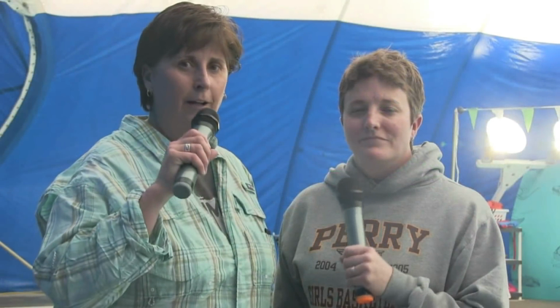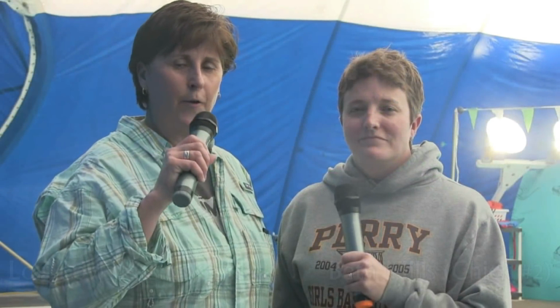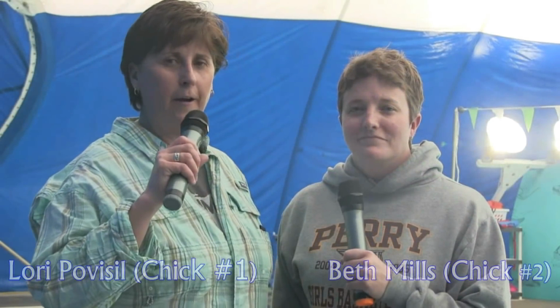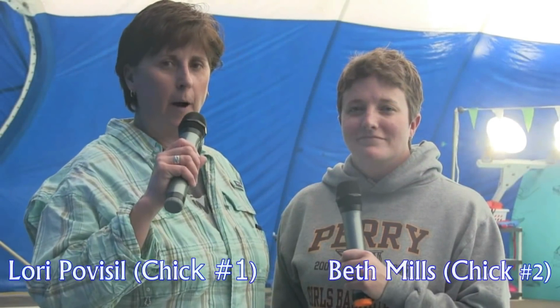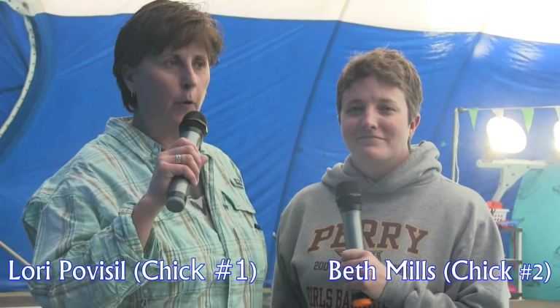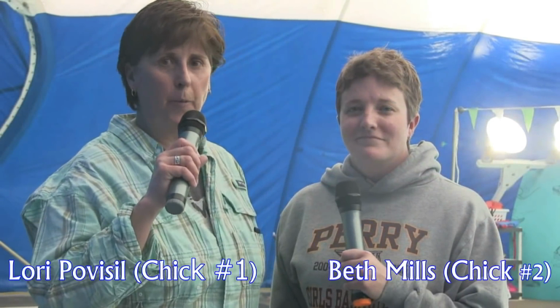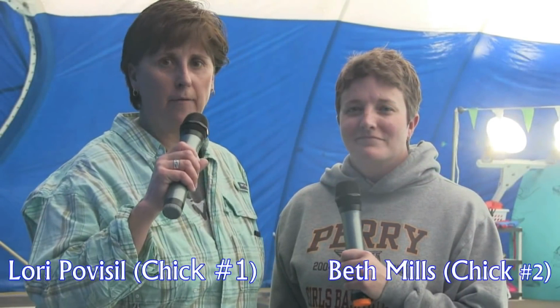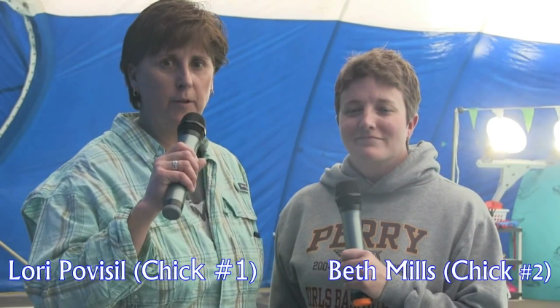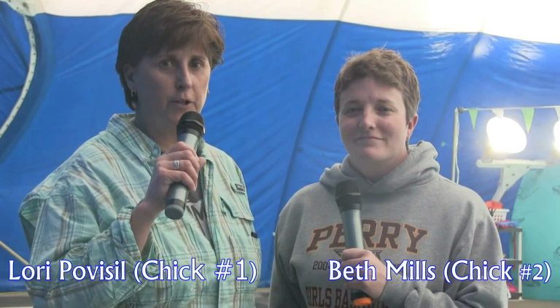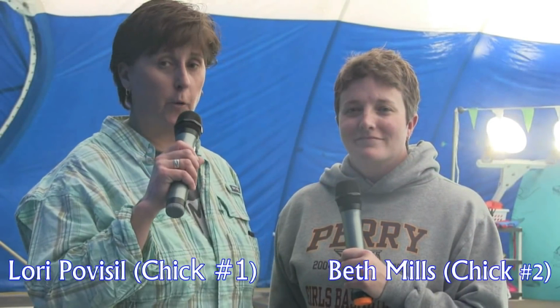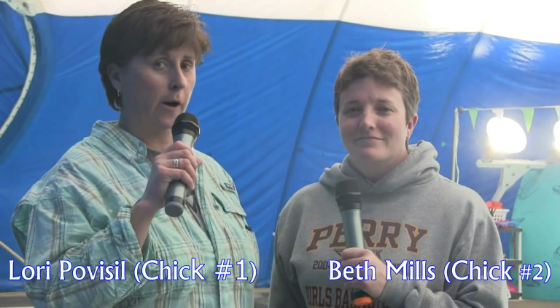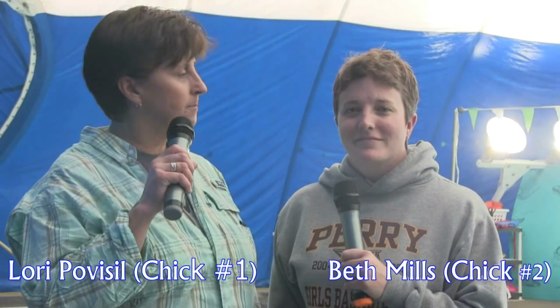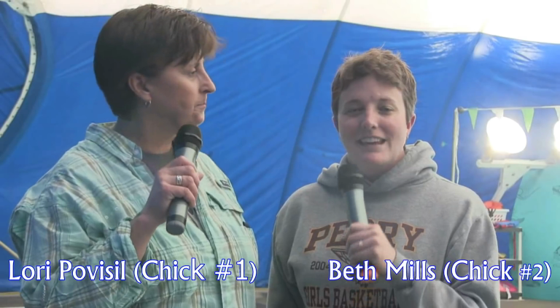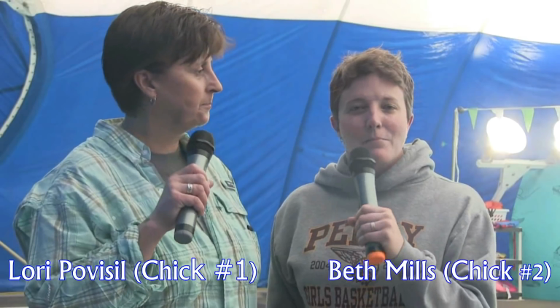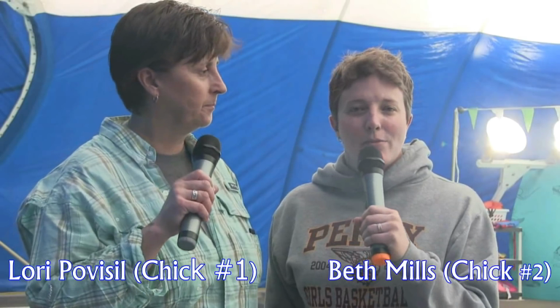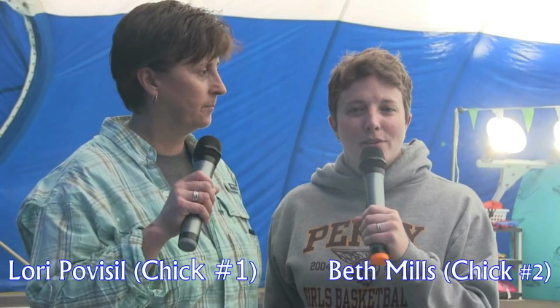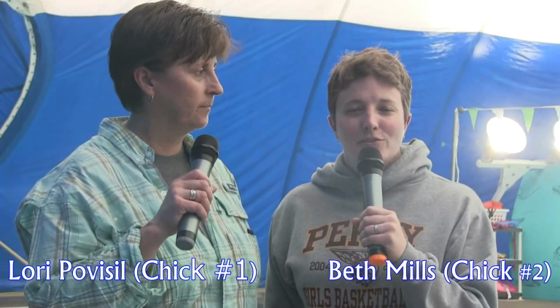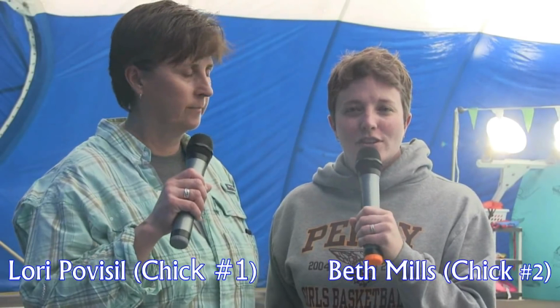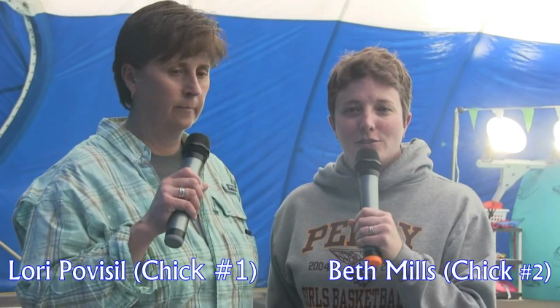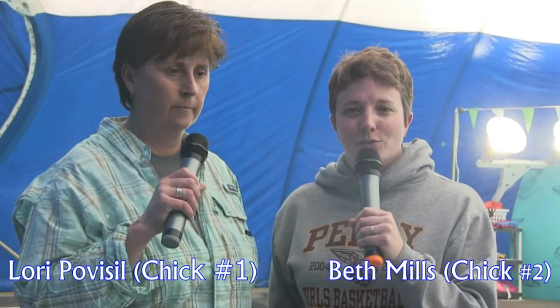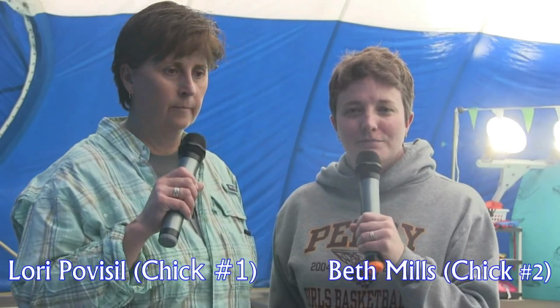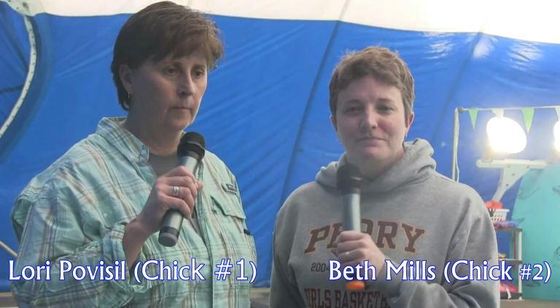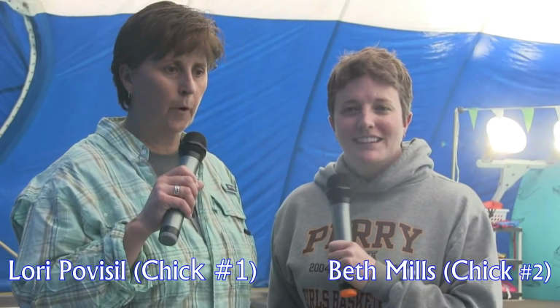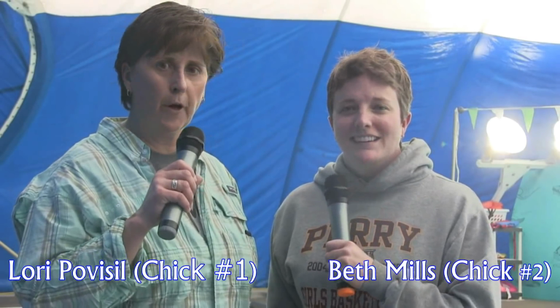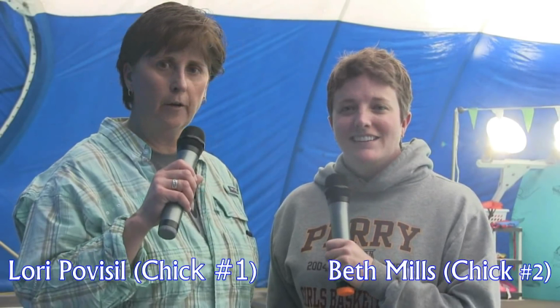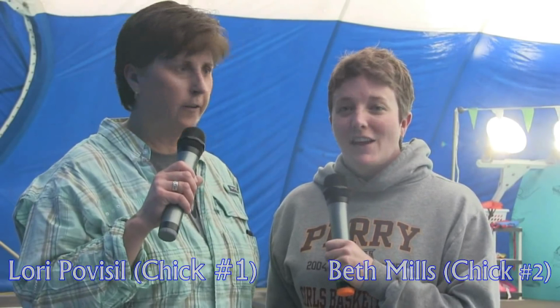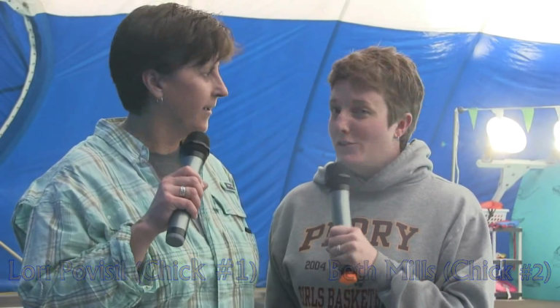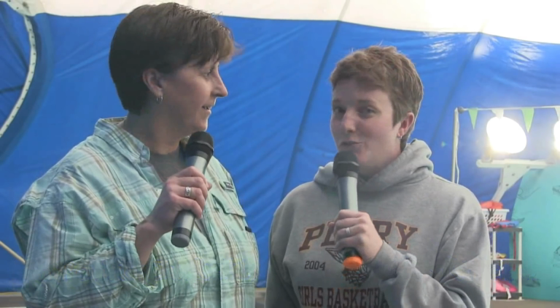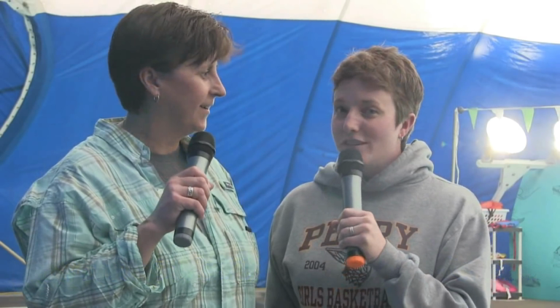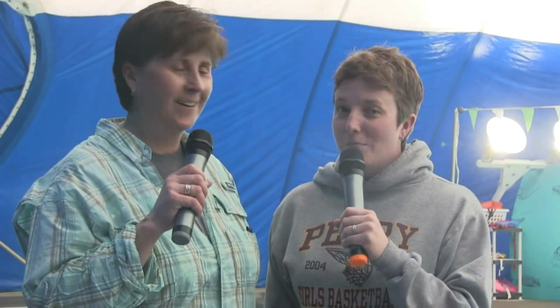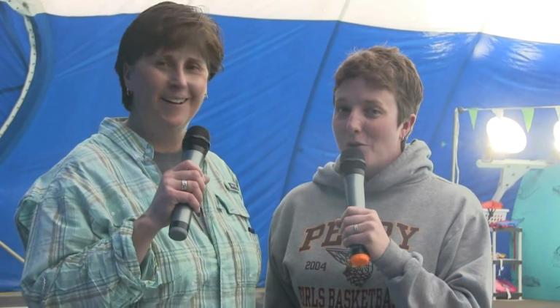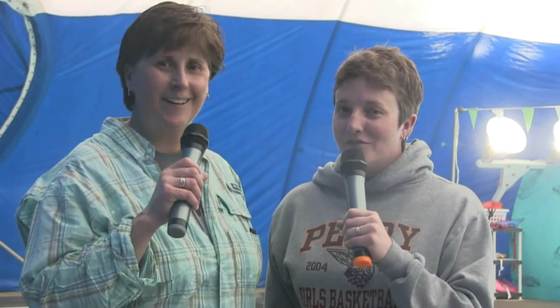Hello there, I'm Lori Pobosil, Chick 1, and I'm Beth Mills, Chick 2, part of Two Chicks in a Boat.